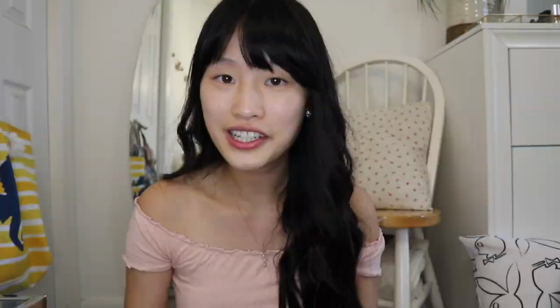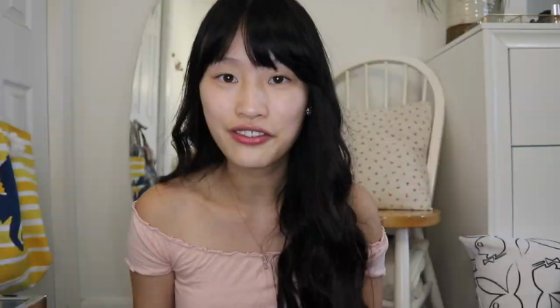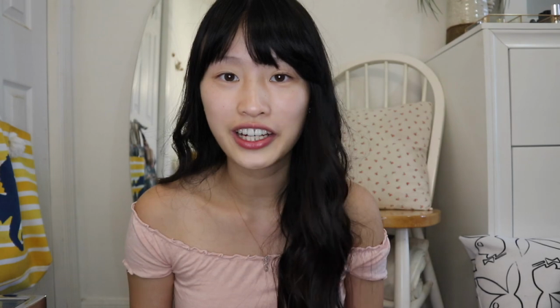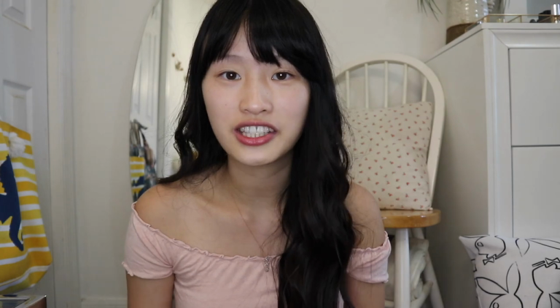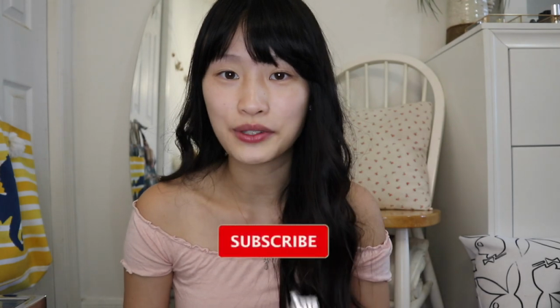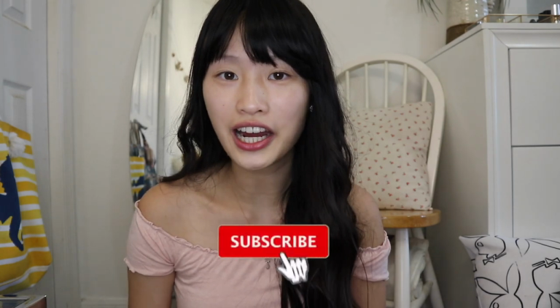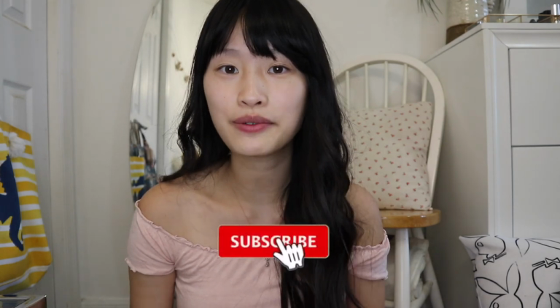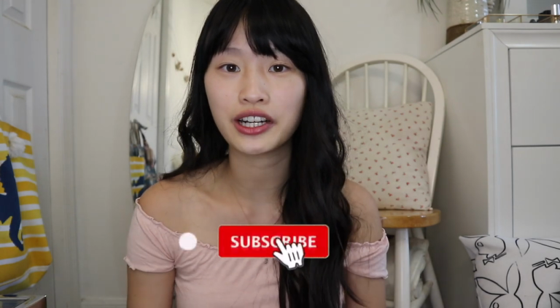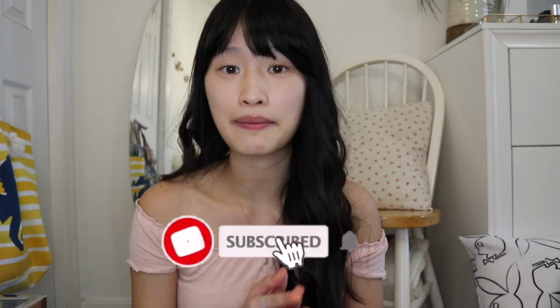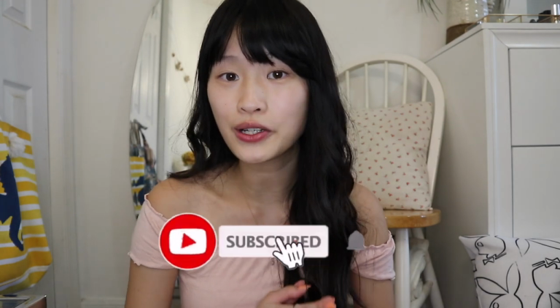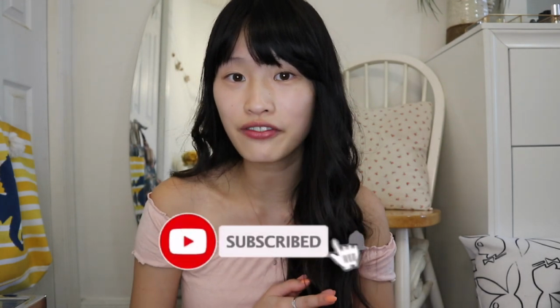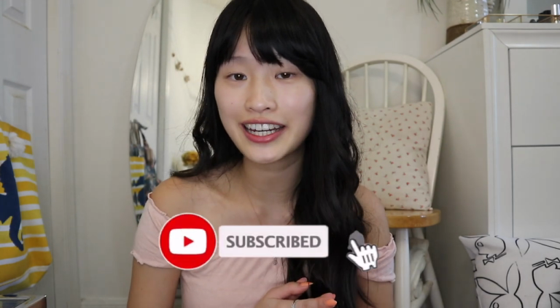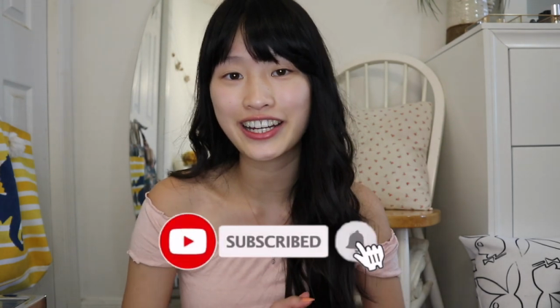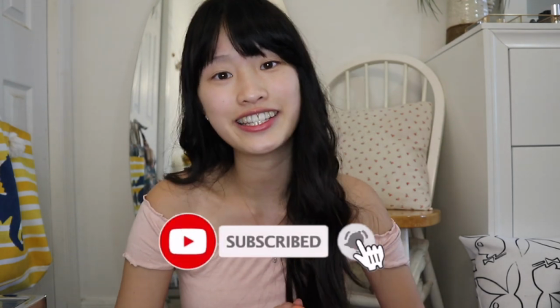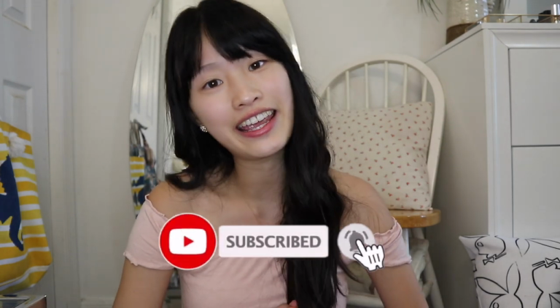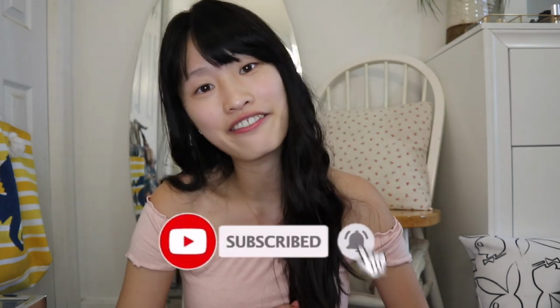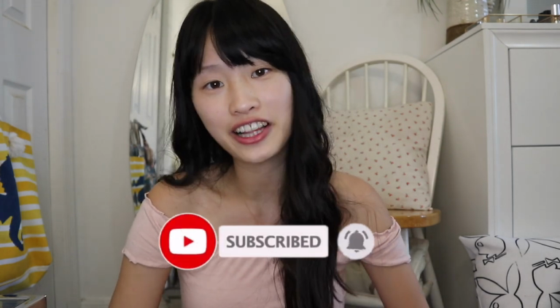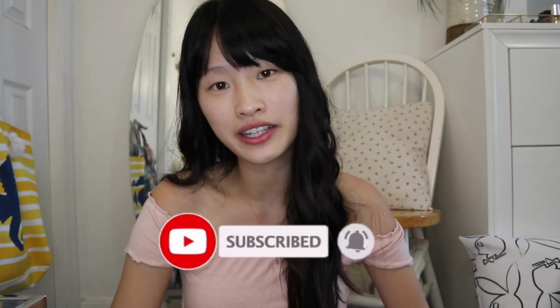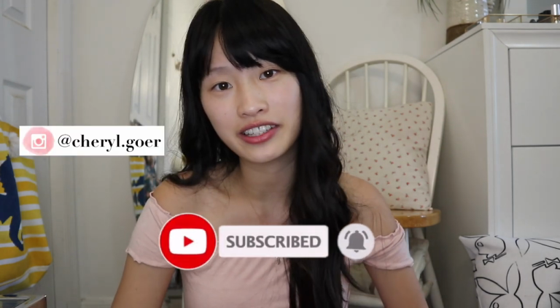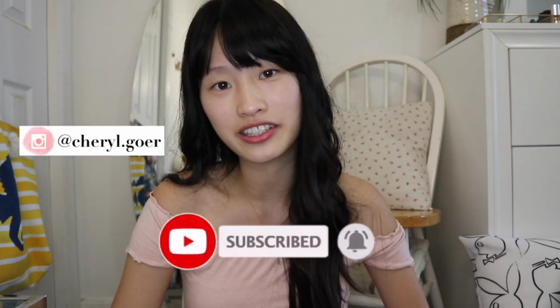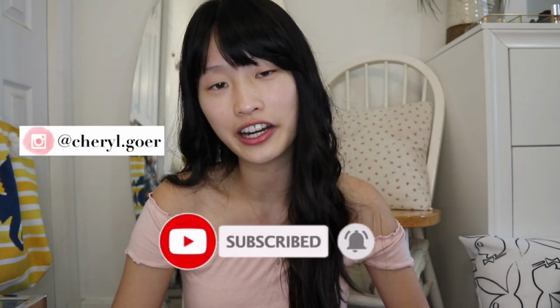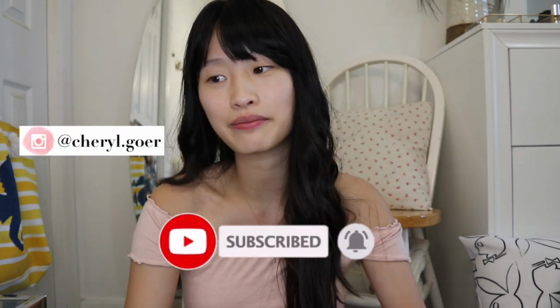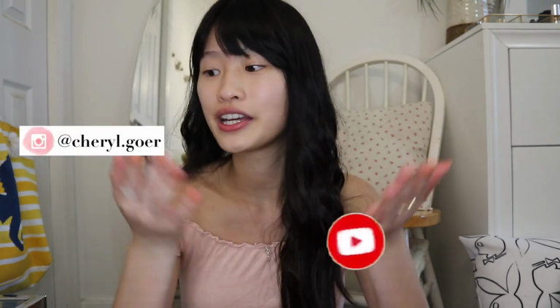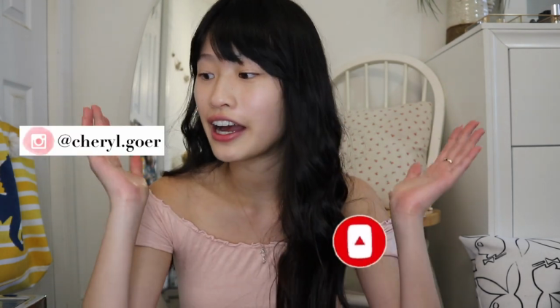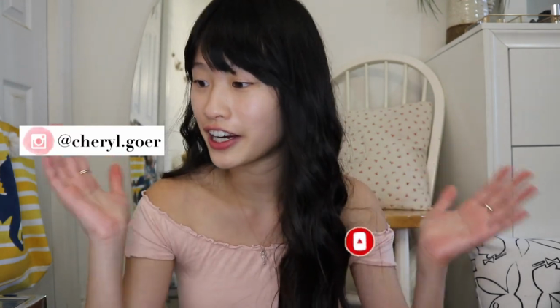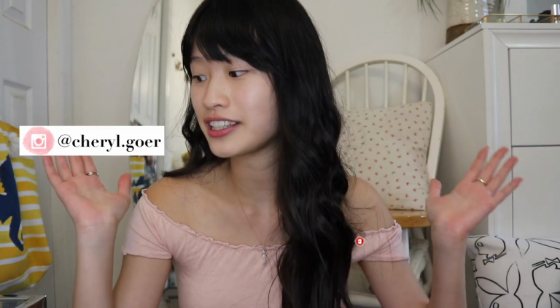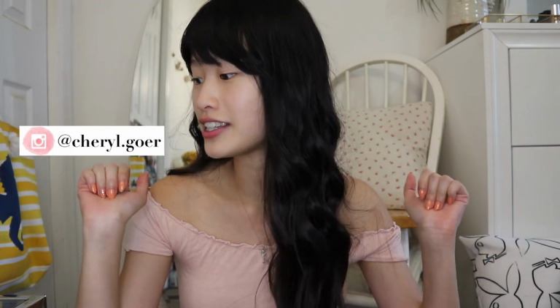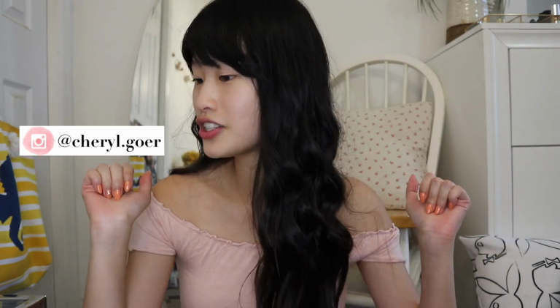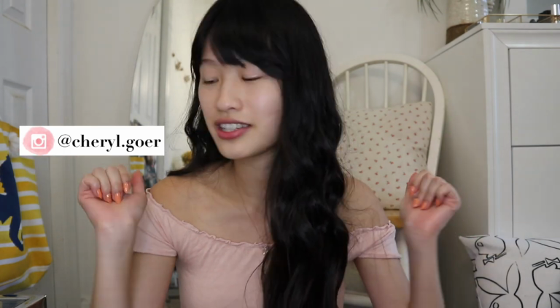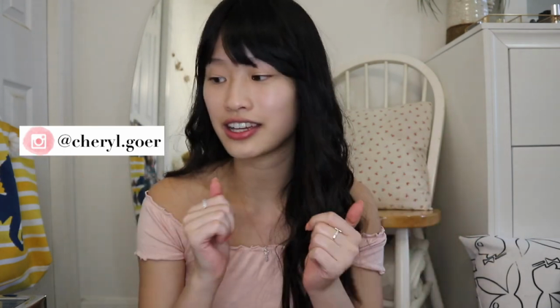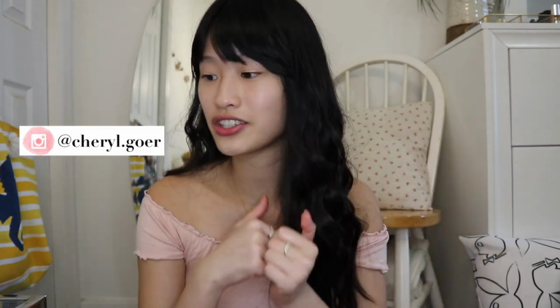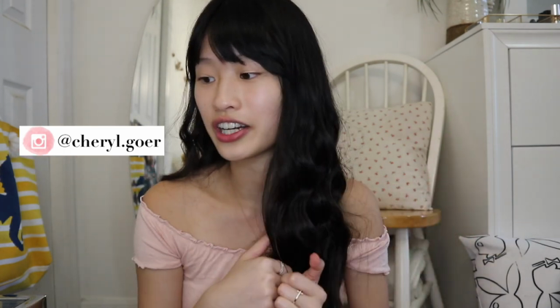Please don't forget to subscribe, turn on my post notifications, and follow me on Instagram. Alright, let's just get started.